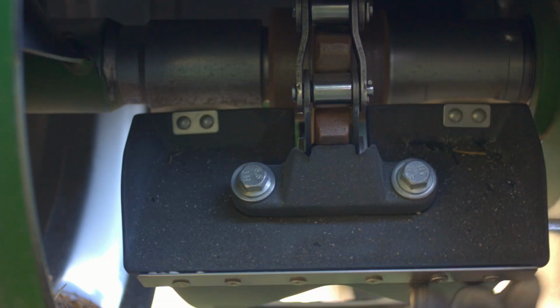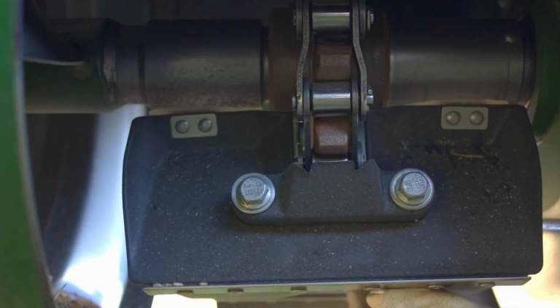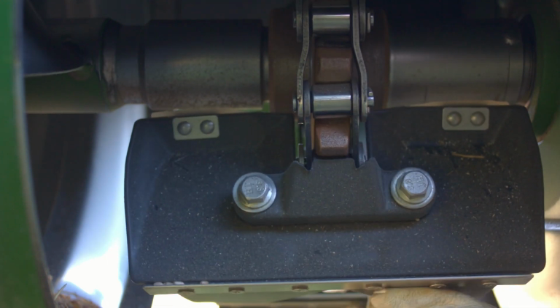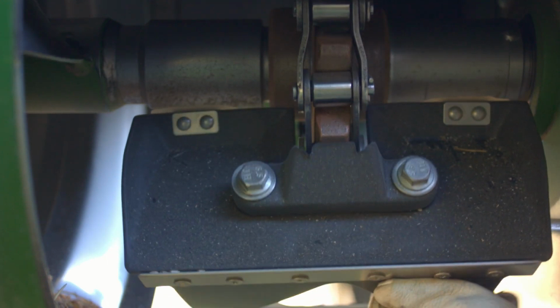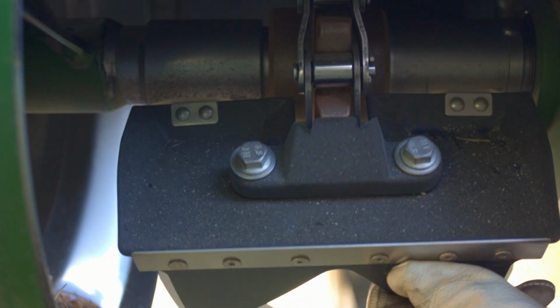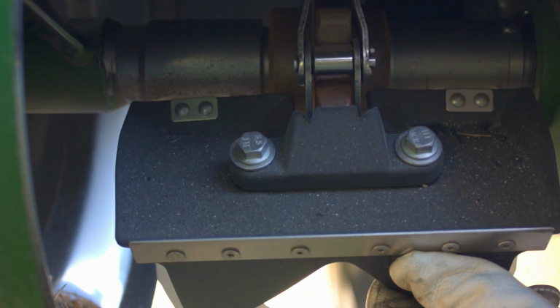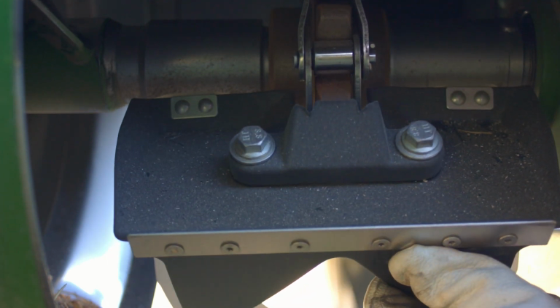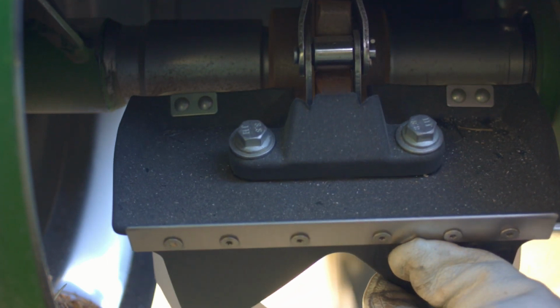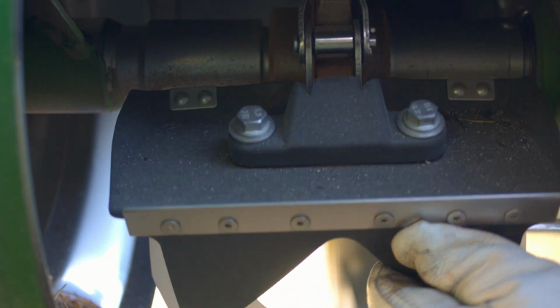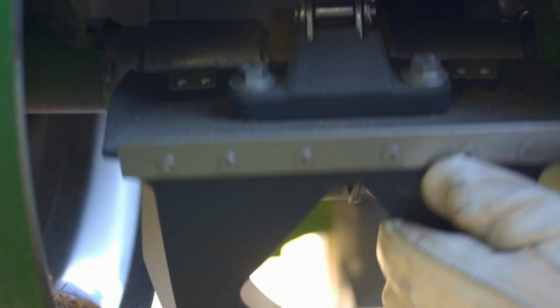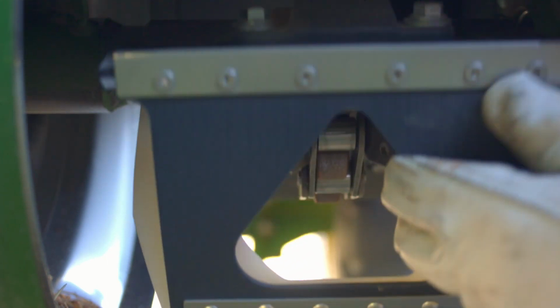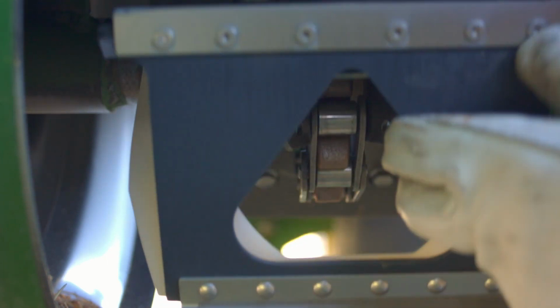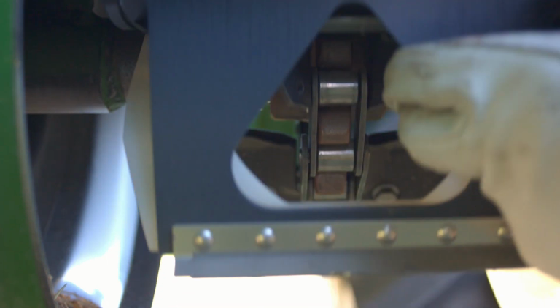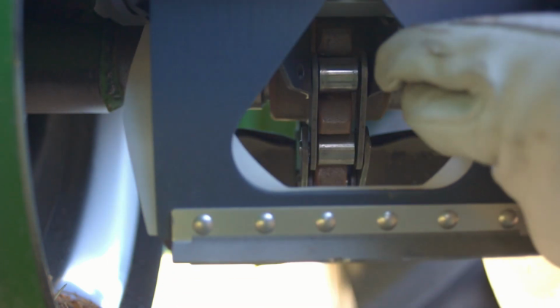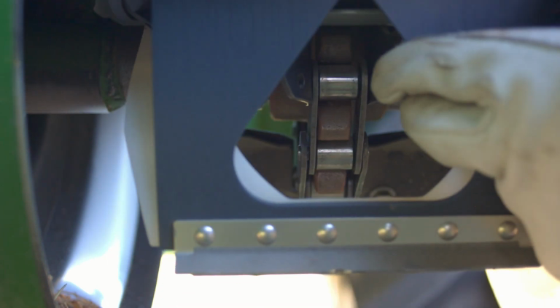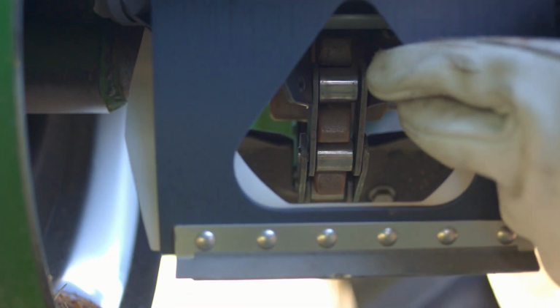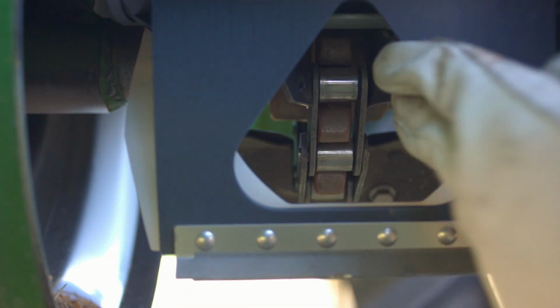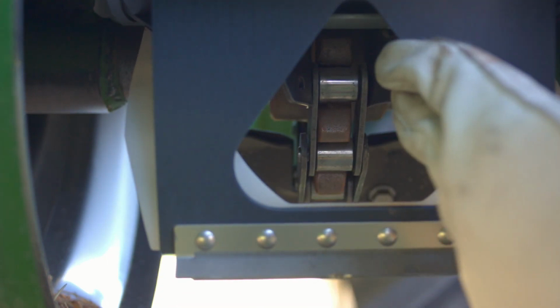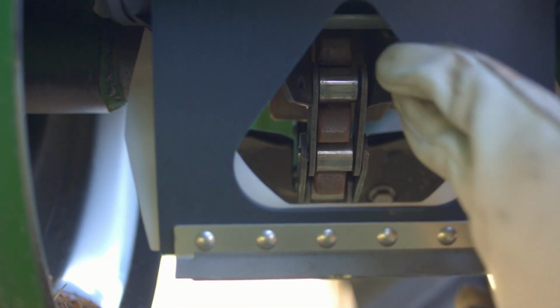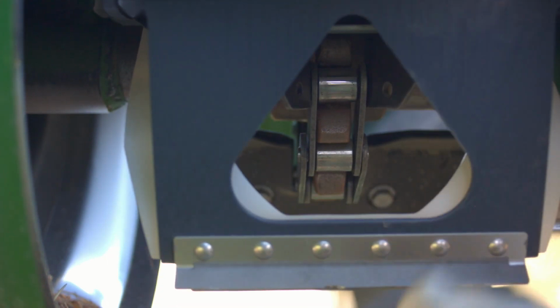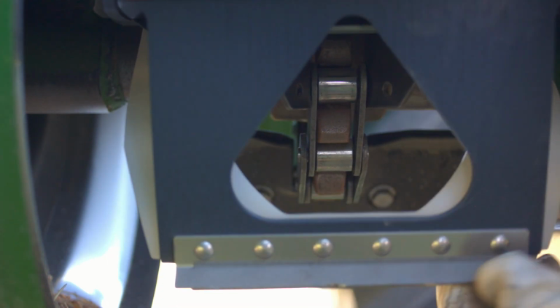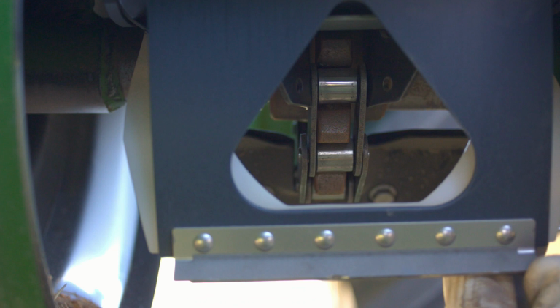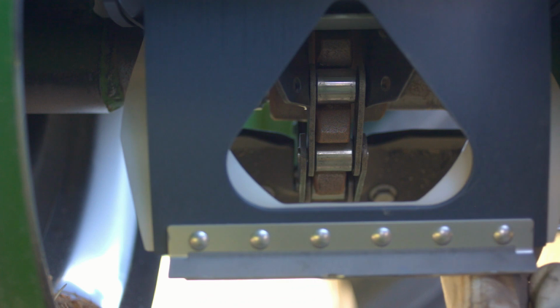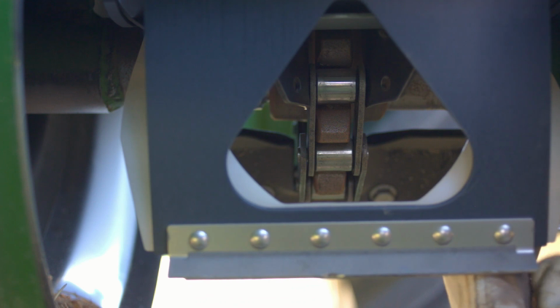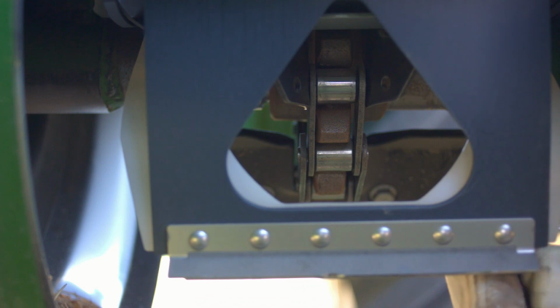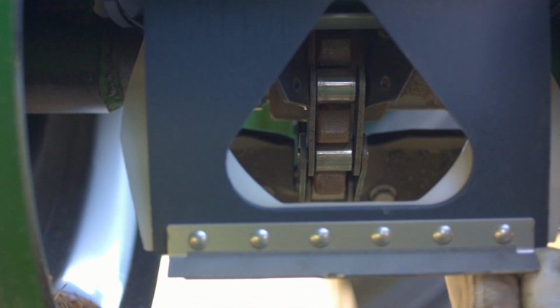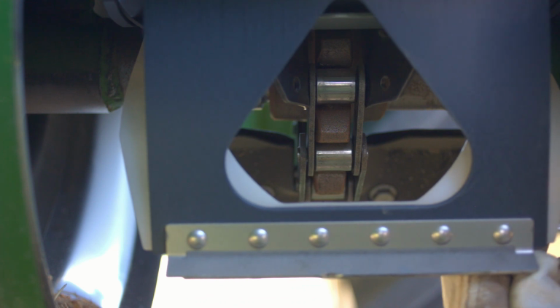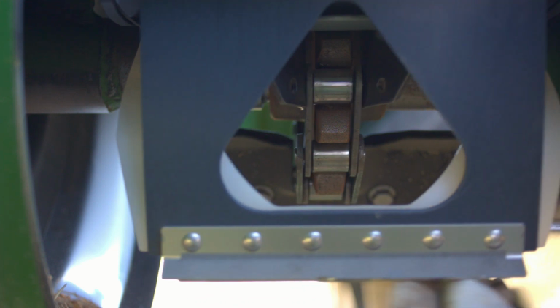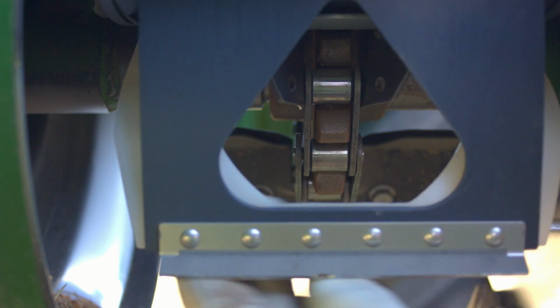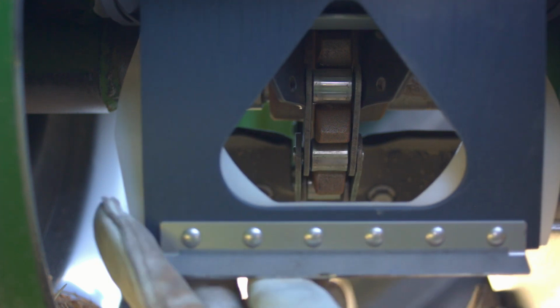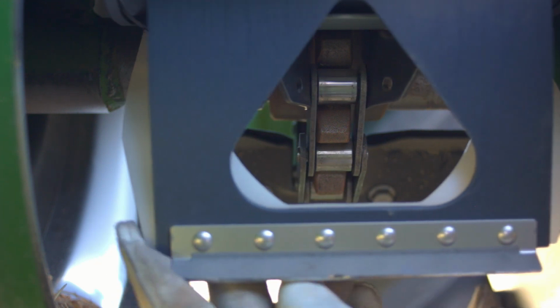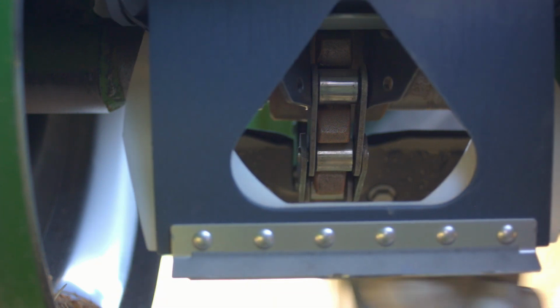On the crud brush, when it wears down to an eighth of an inch of material left, that'll be the point to go ahead and replace it.